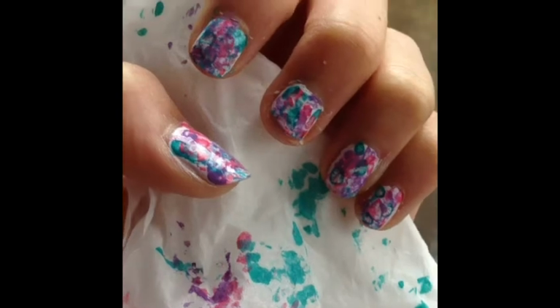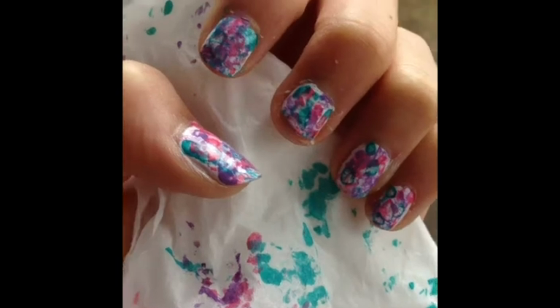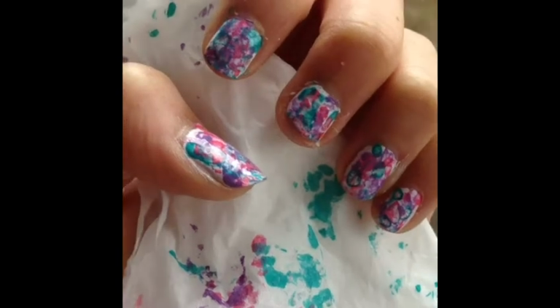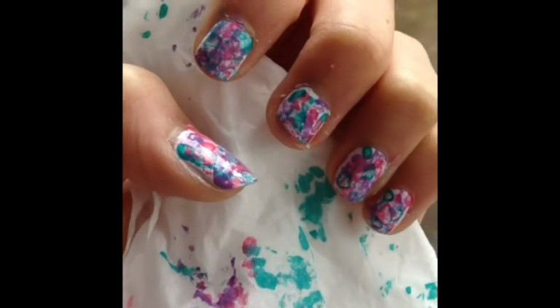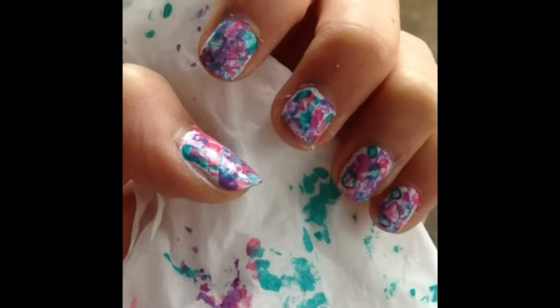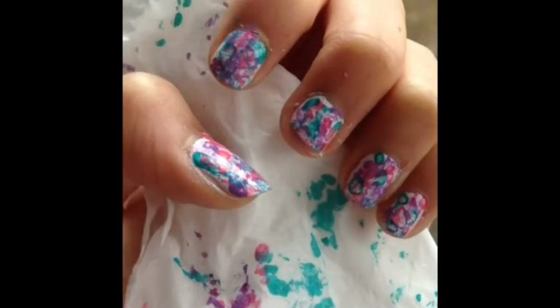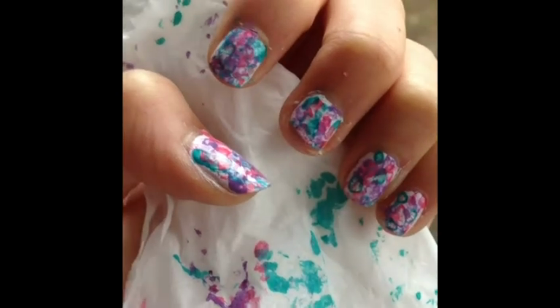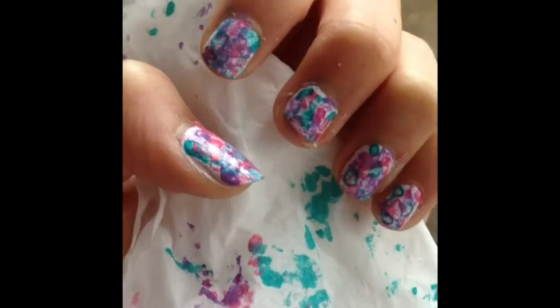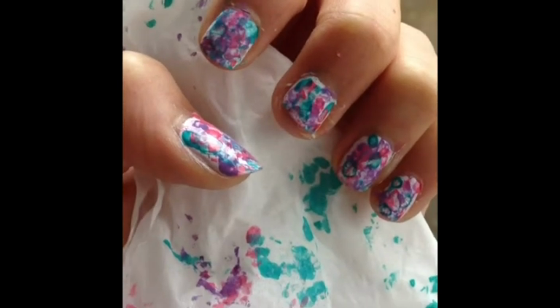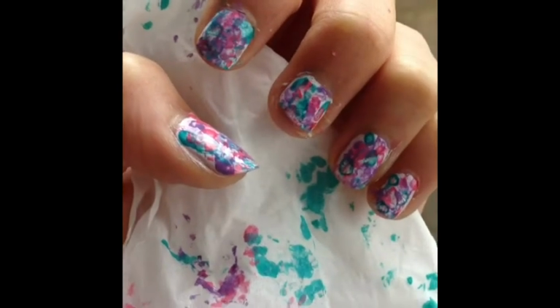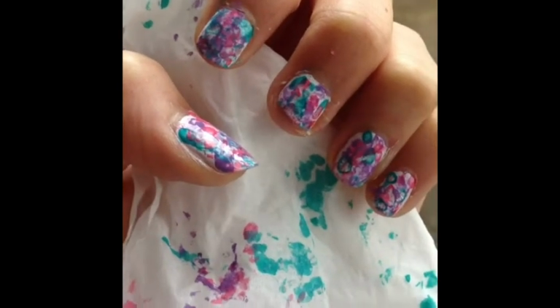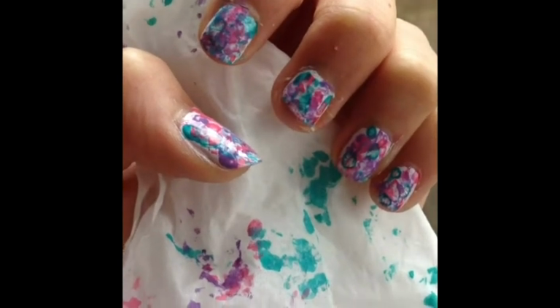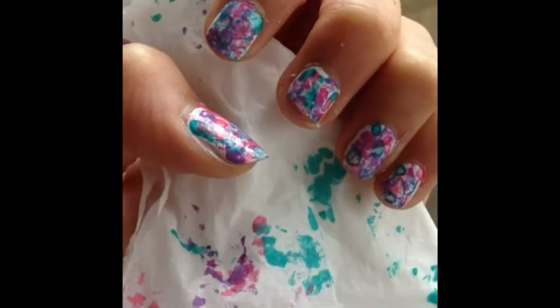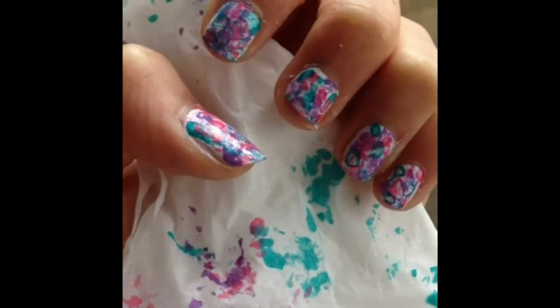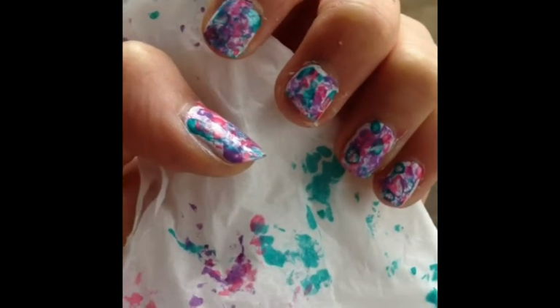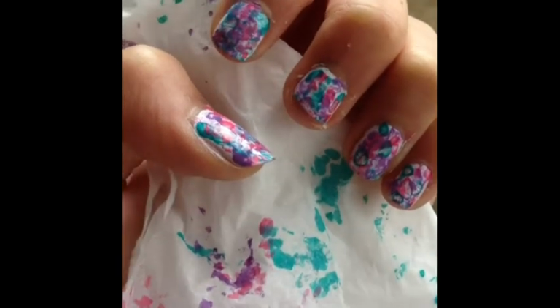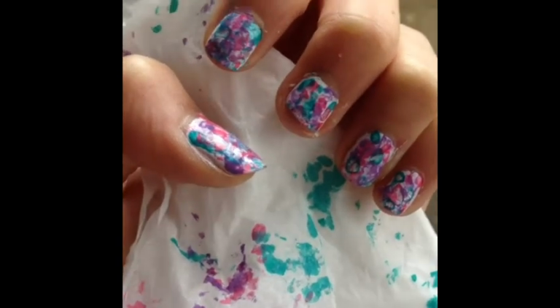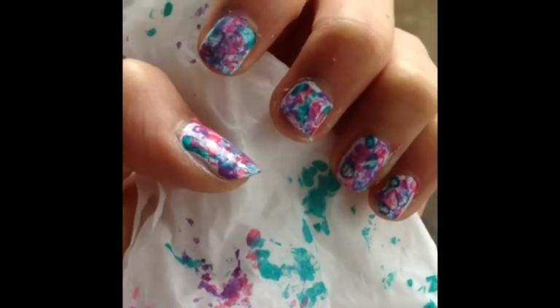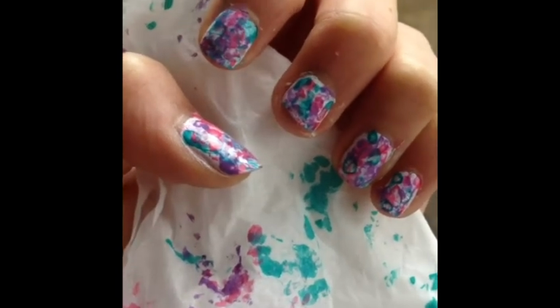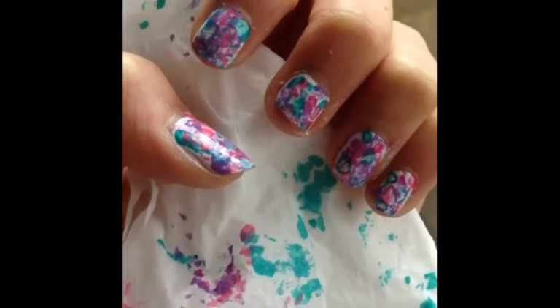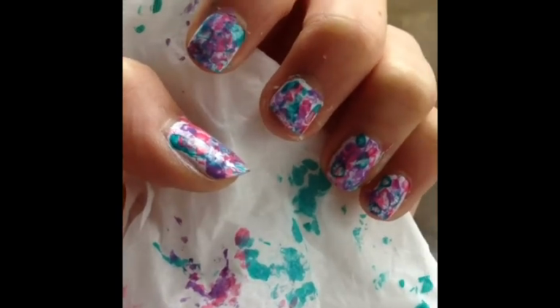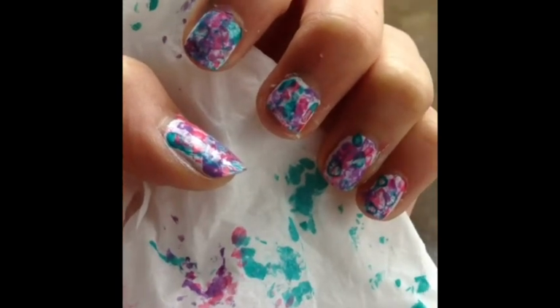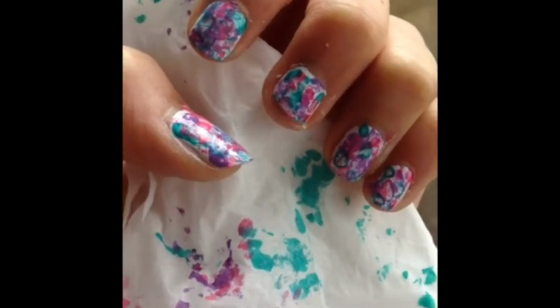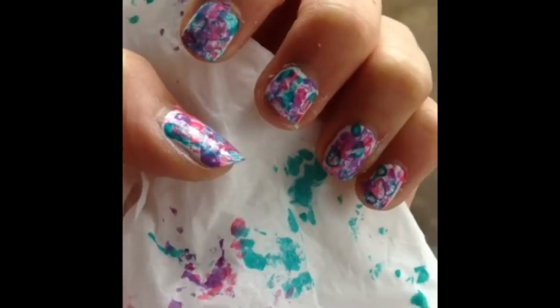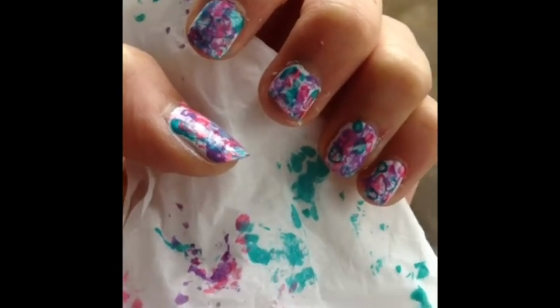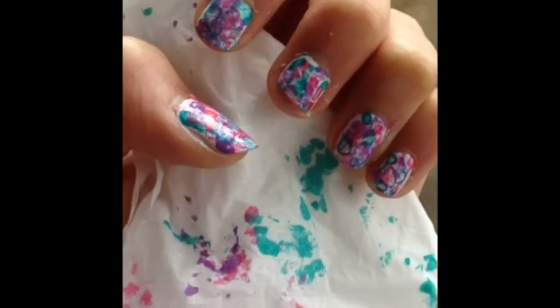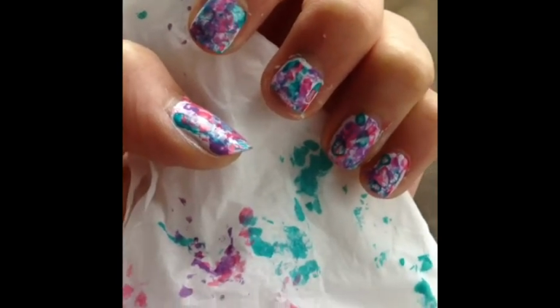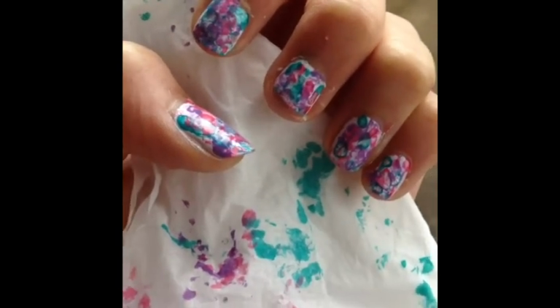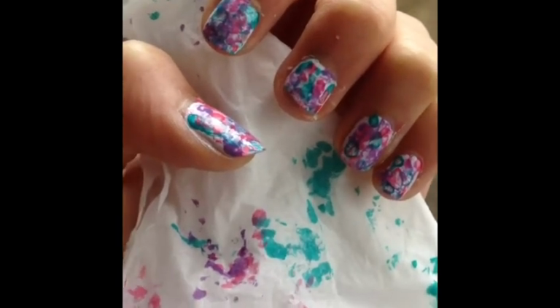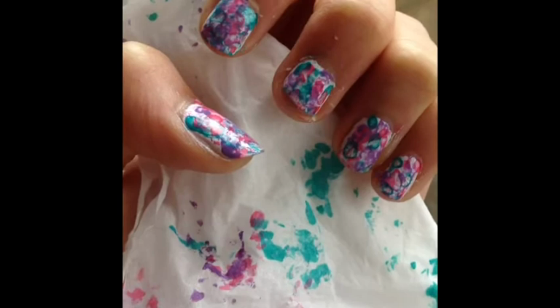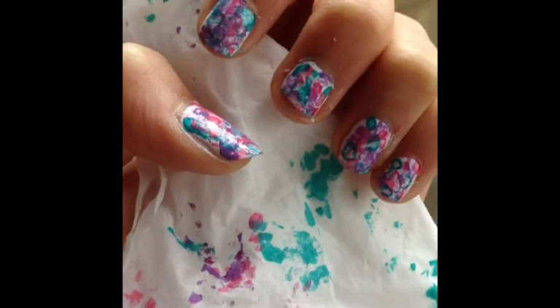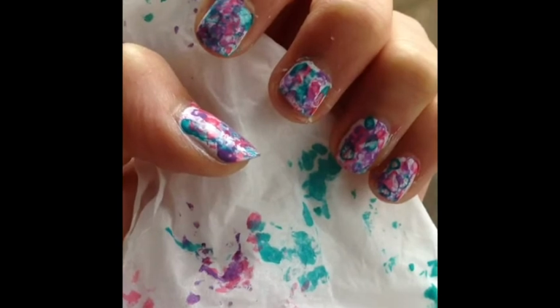Hey guys, welcome to our second video. Today we will be creating an abstract camo nail design.